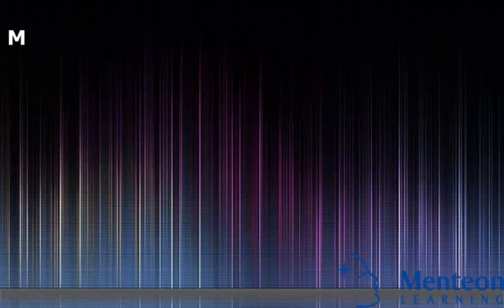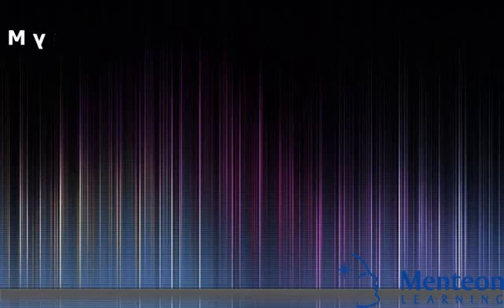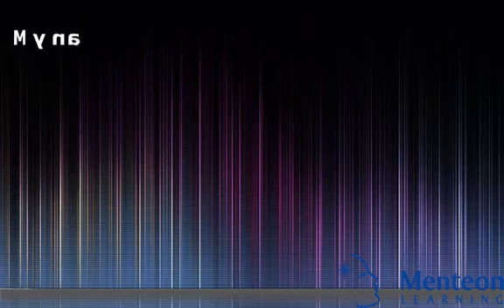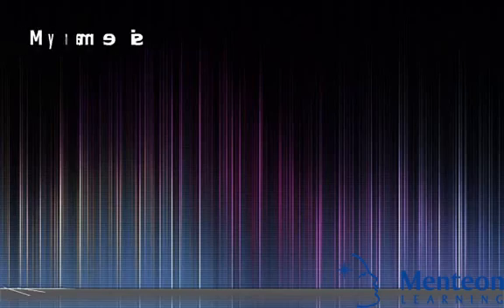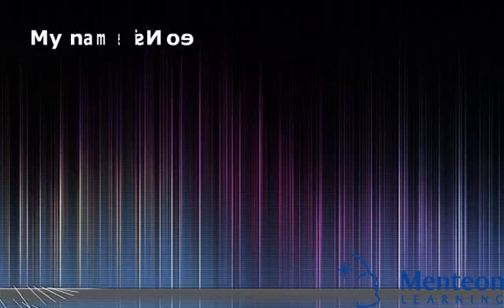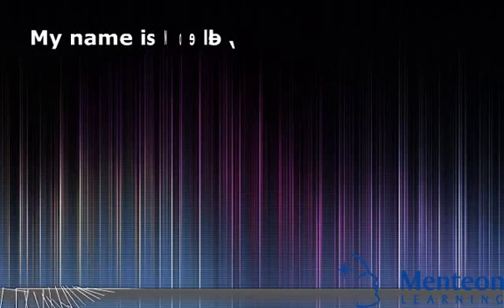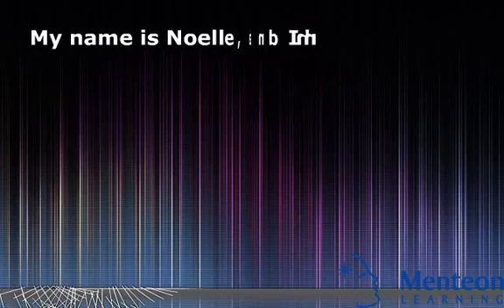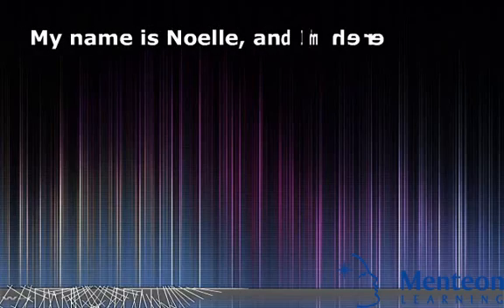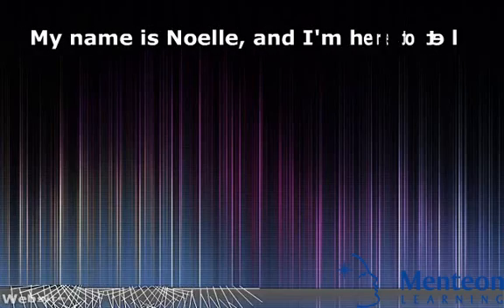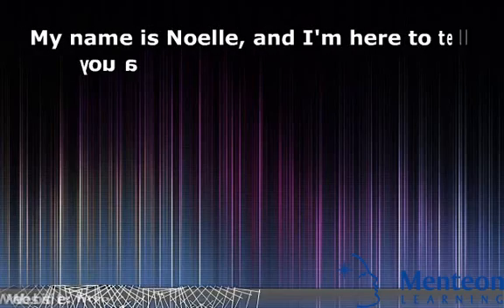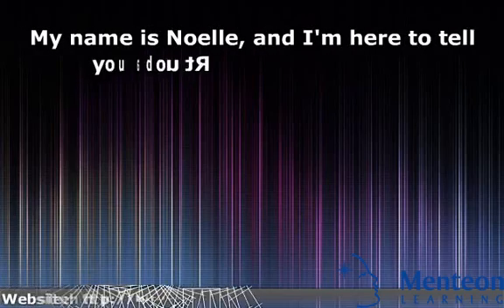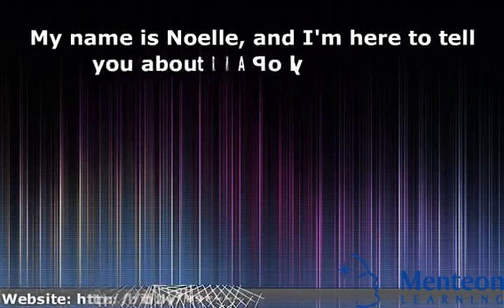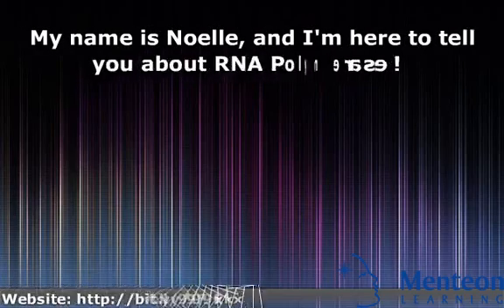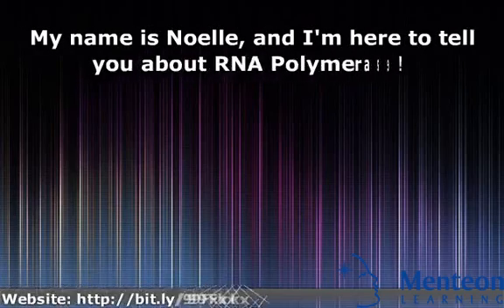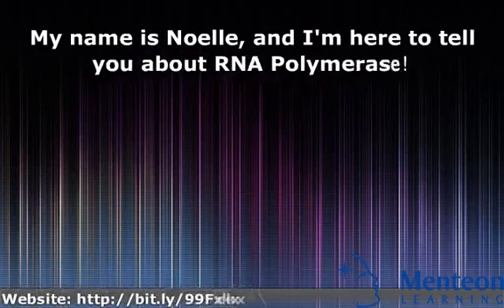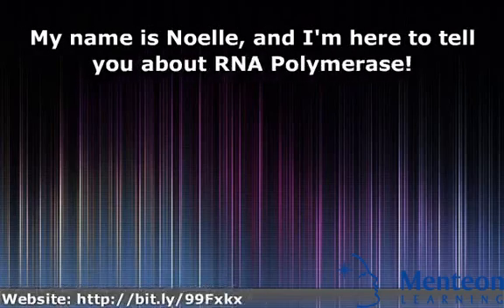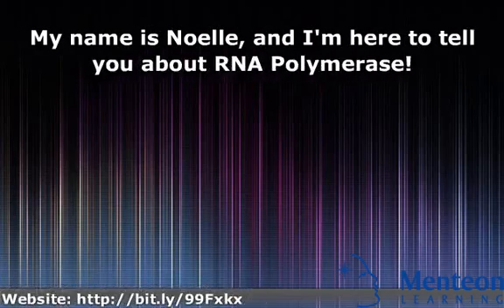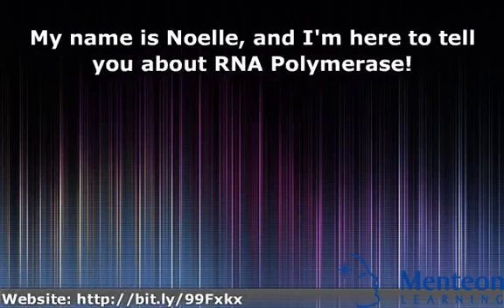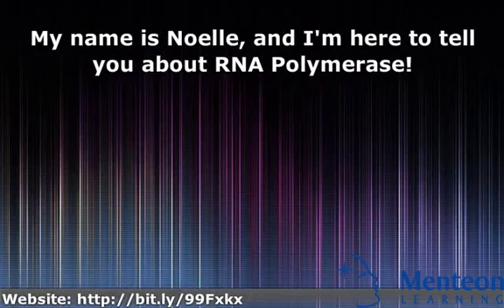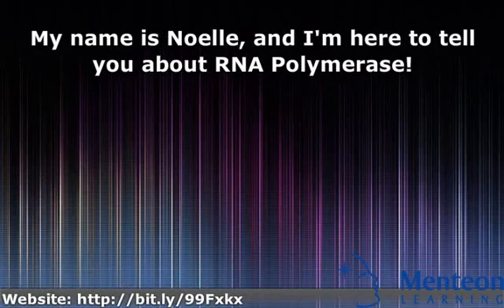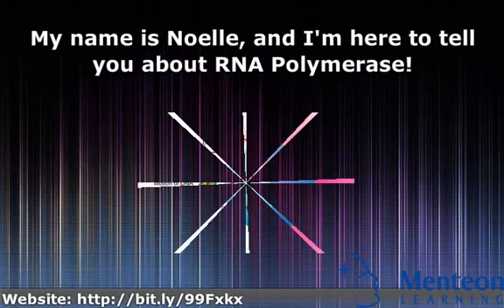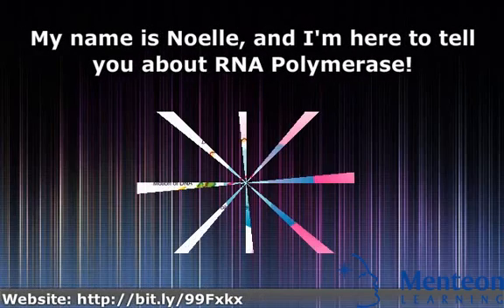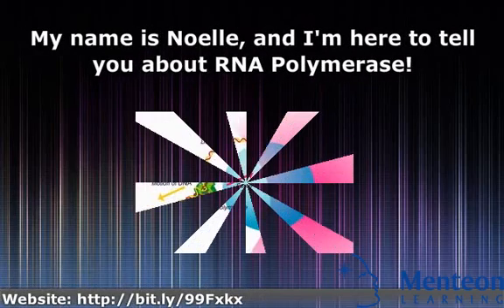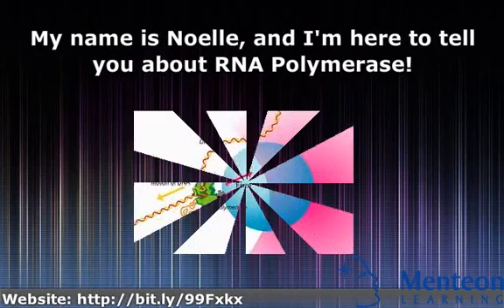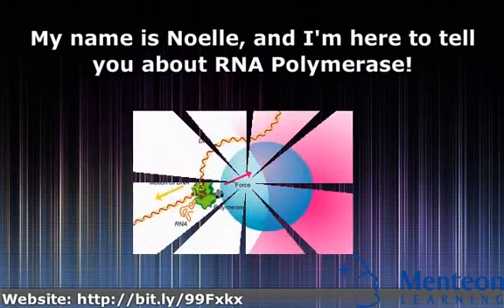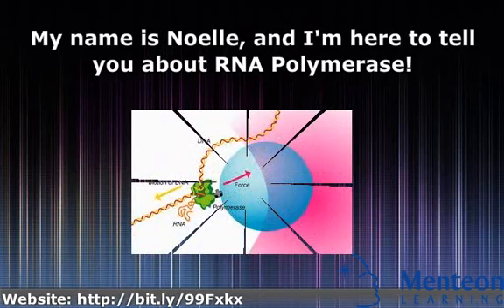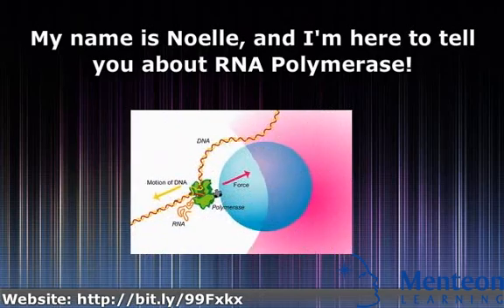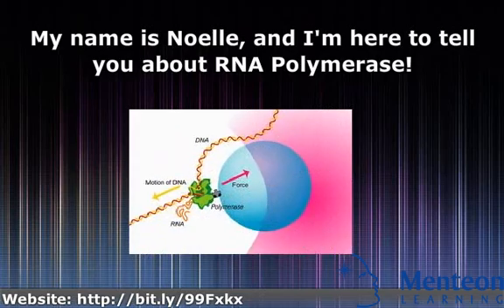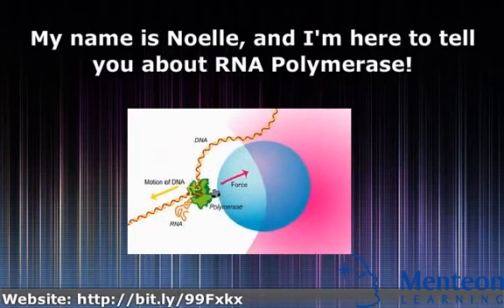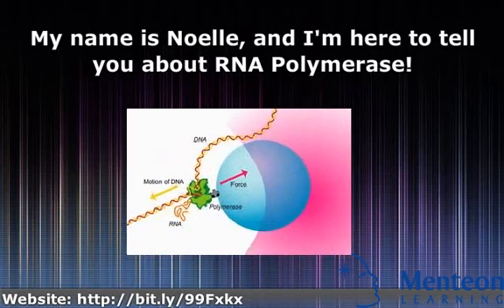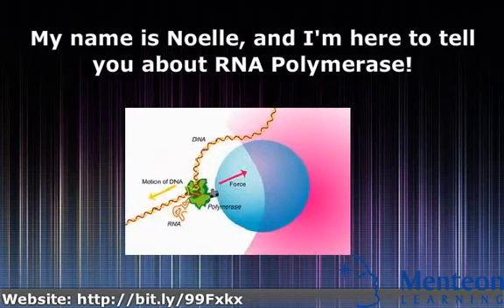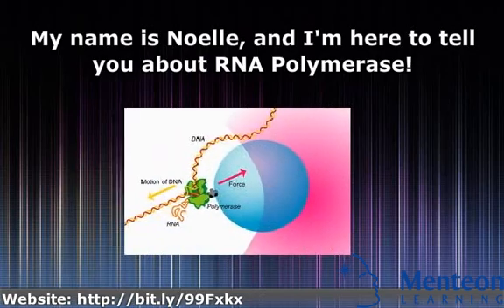Hello. My name is Noelle, and I'm here to tell you about RNA polymerase.